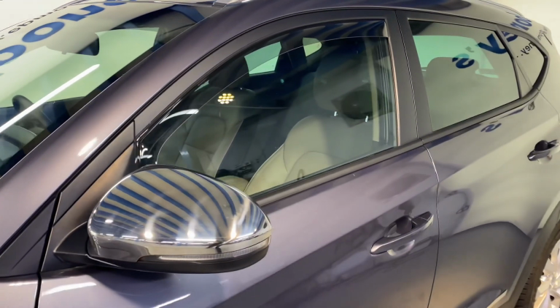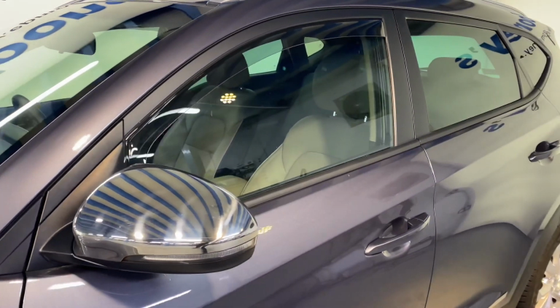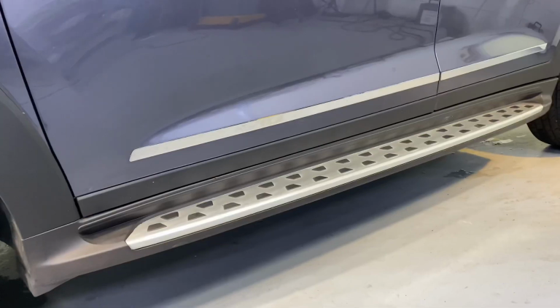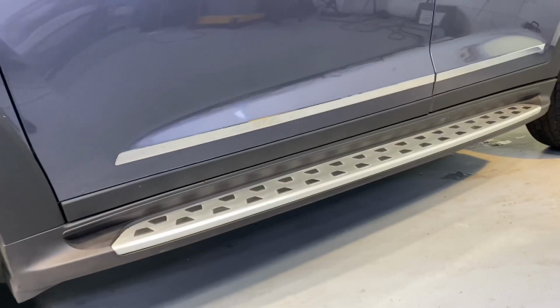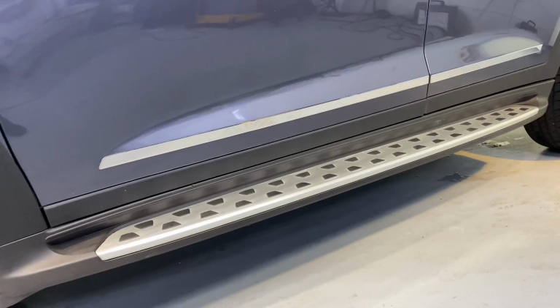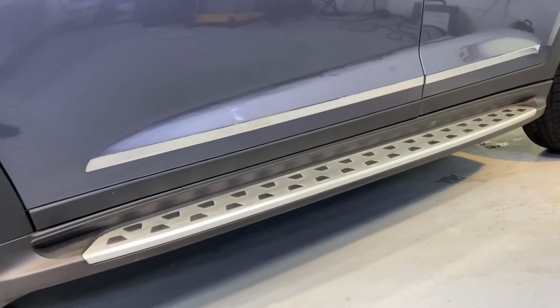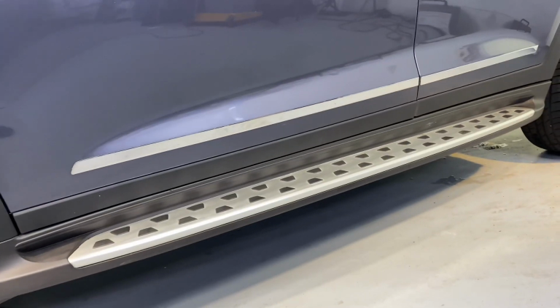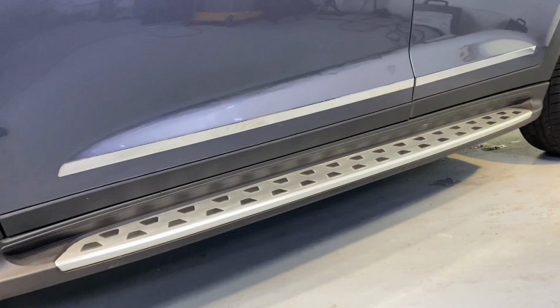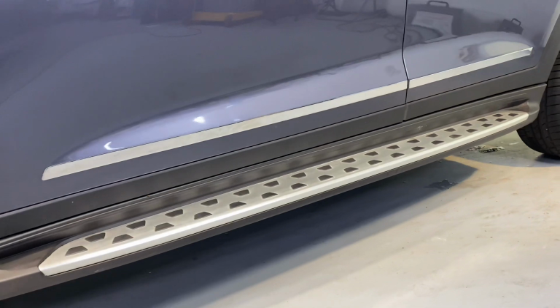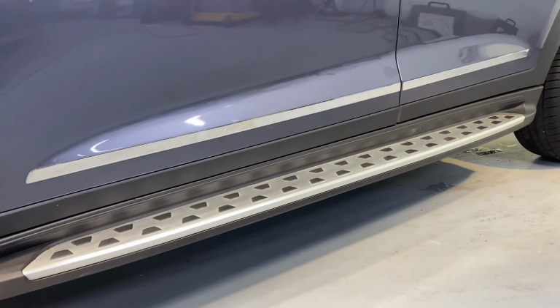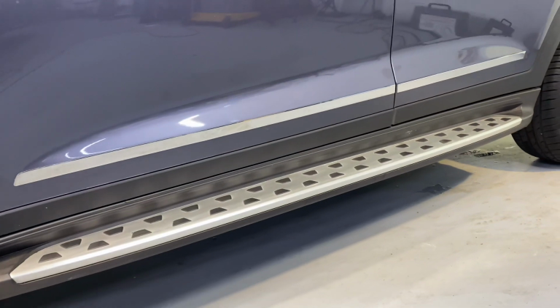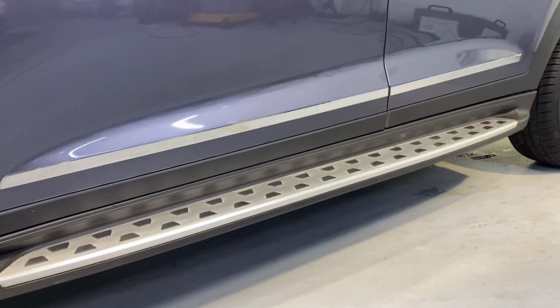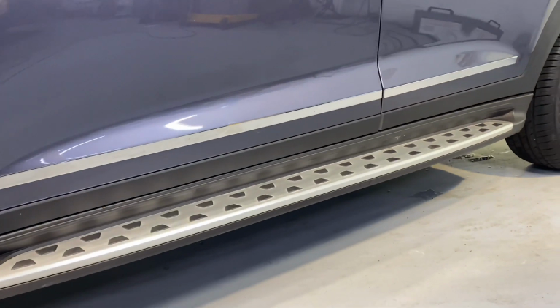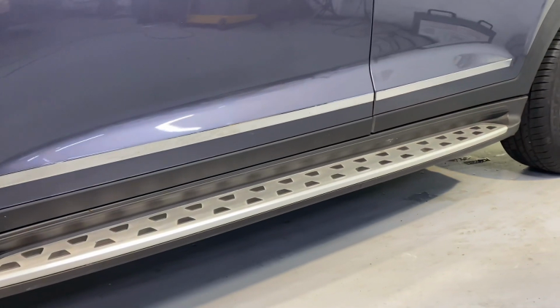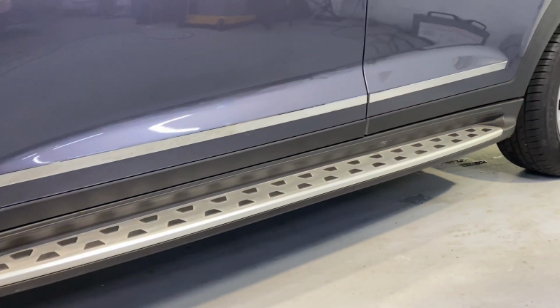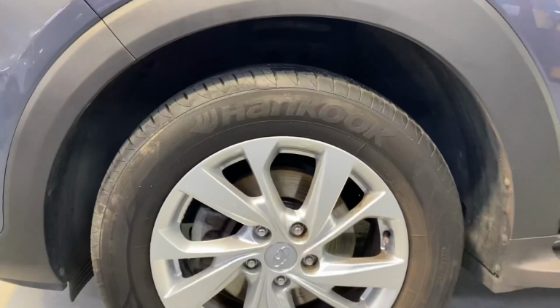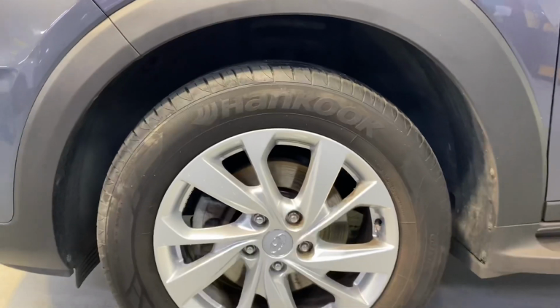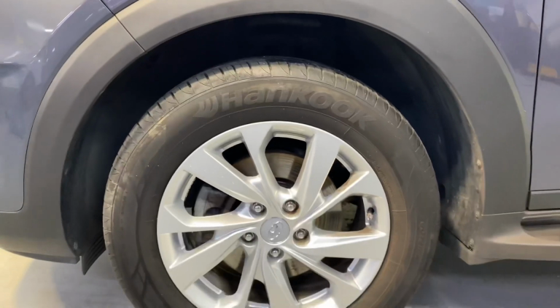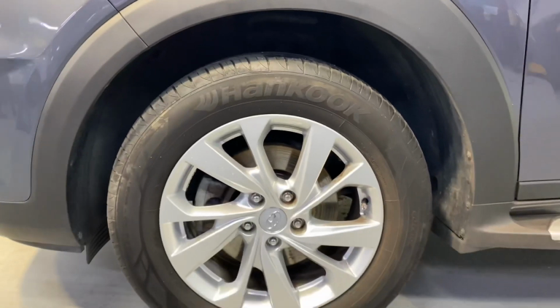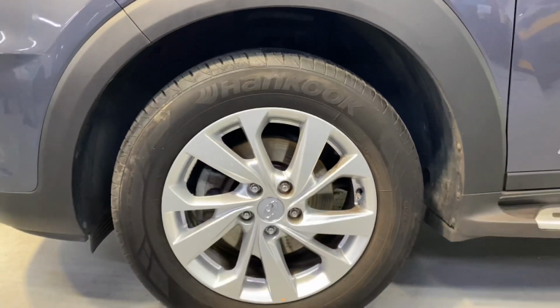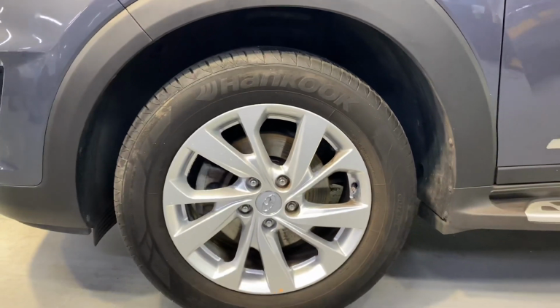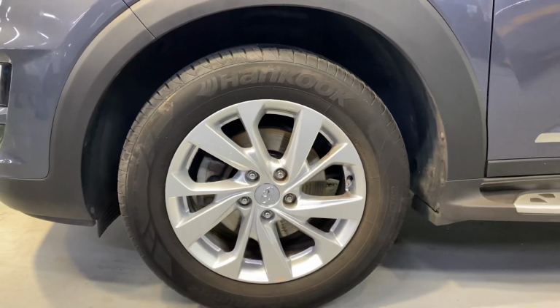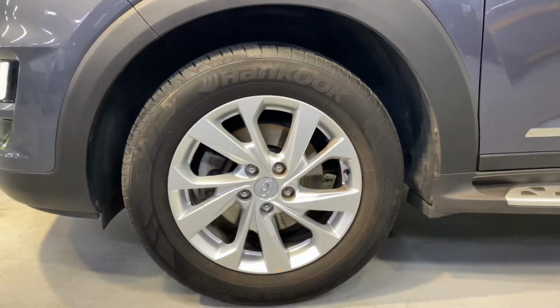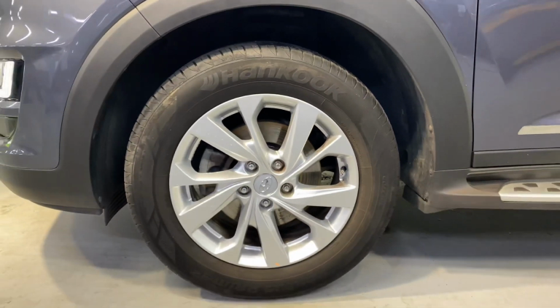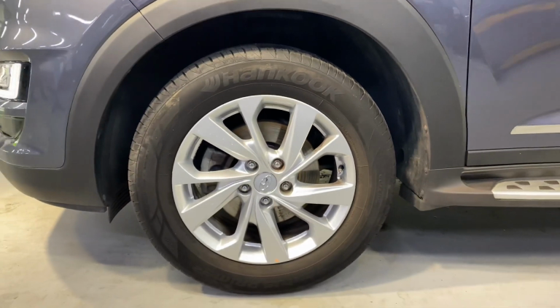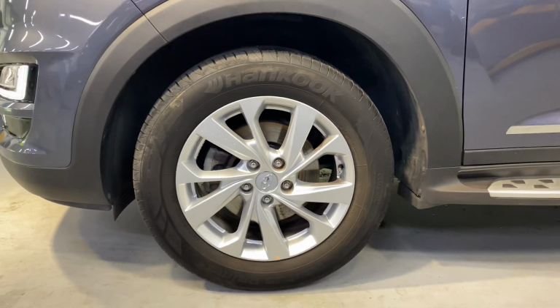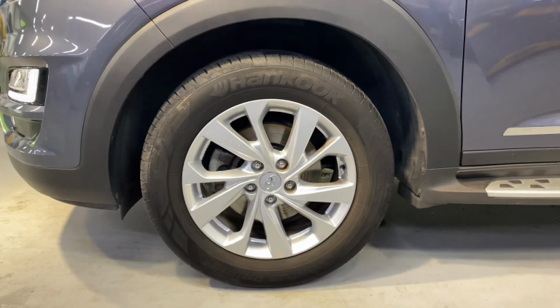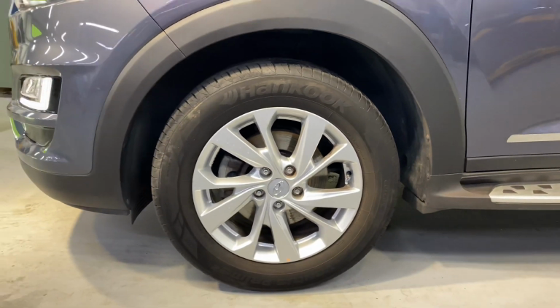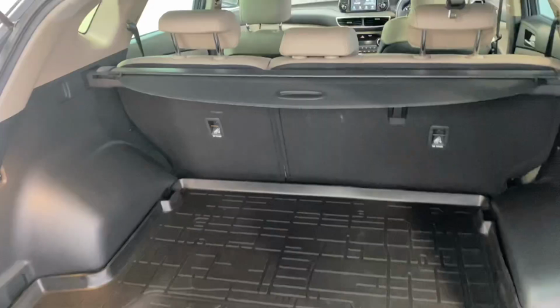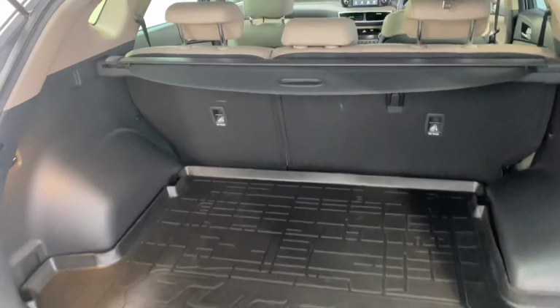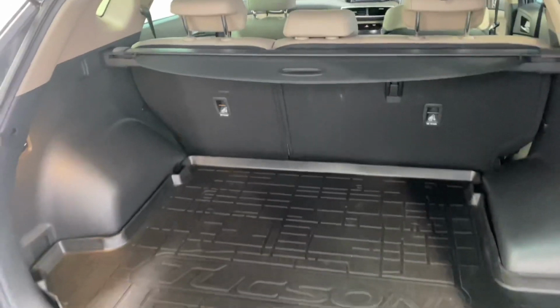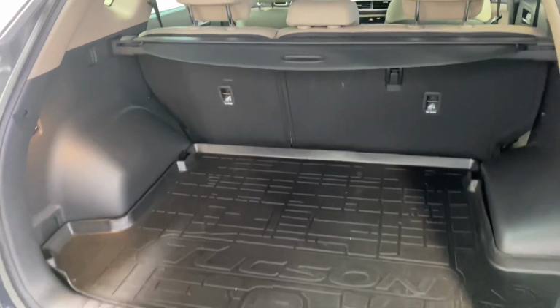It has a chrome grille, chrome wing mirrors, and those side steps there as well. You've got 17 inch alloy wheels.